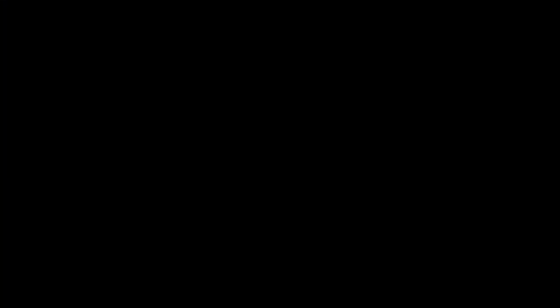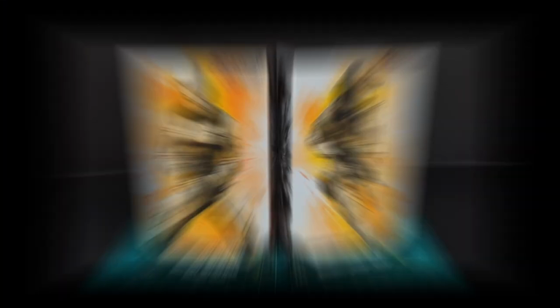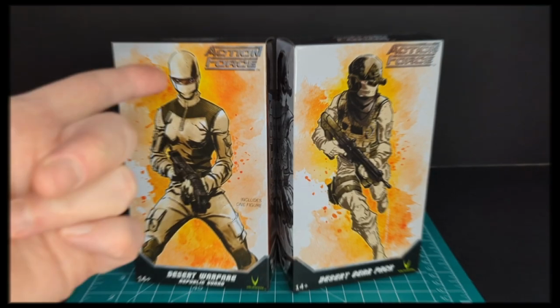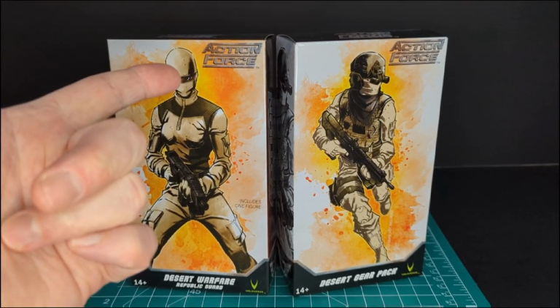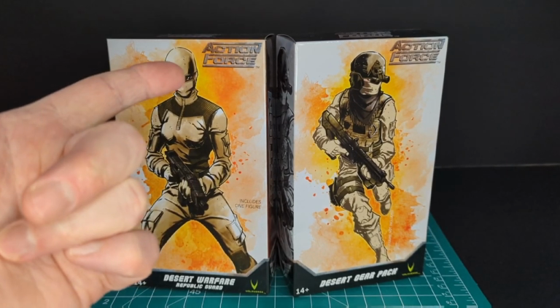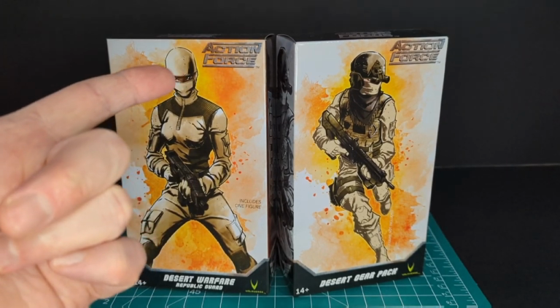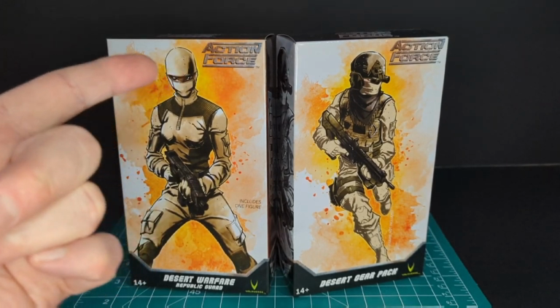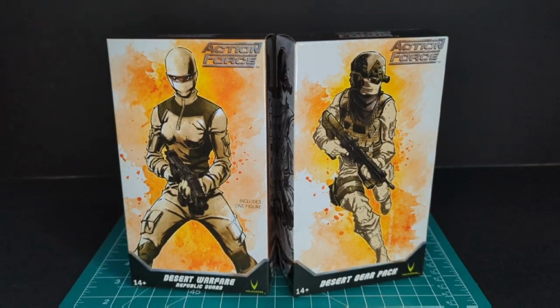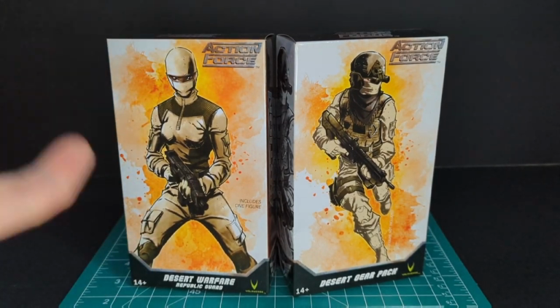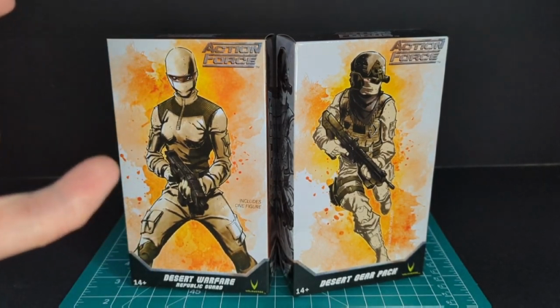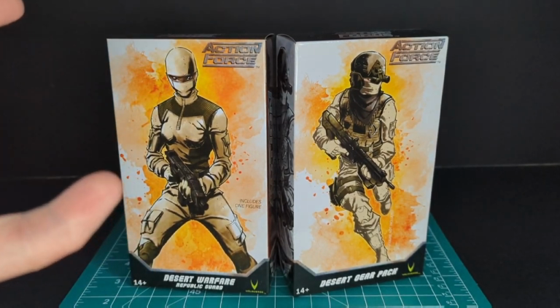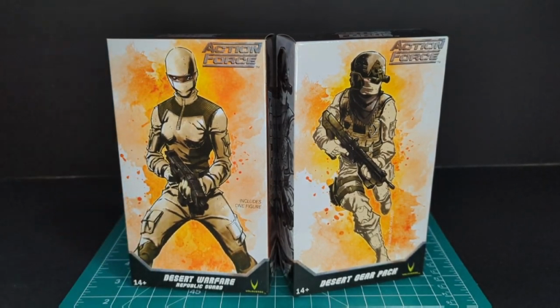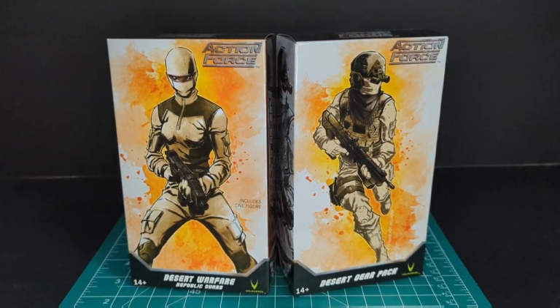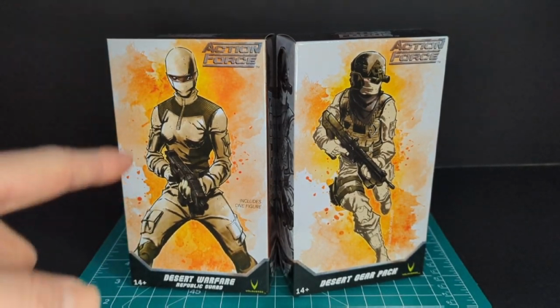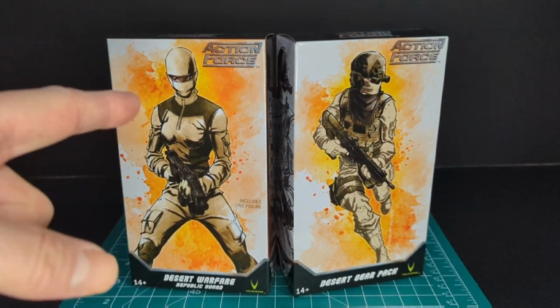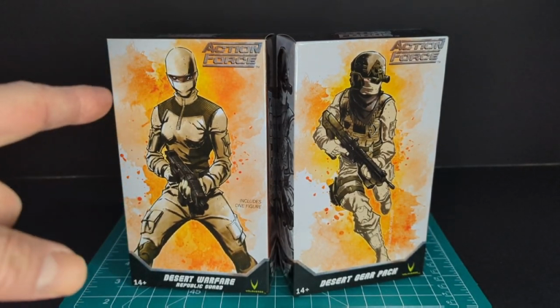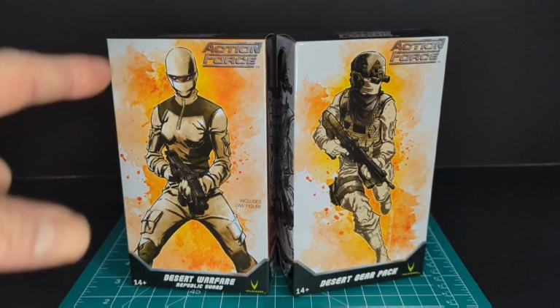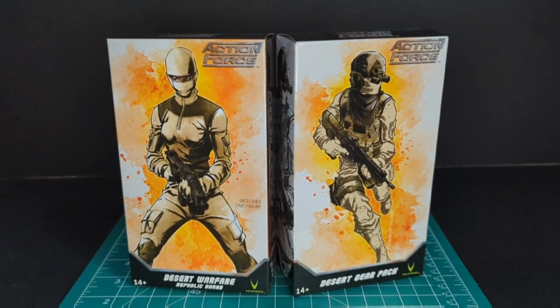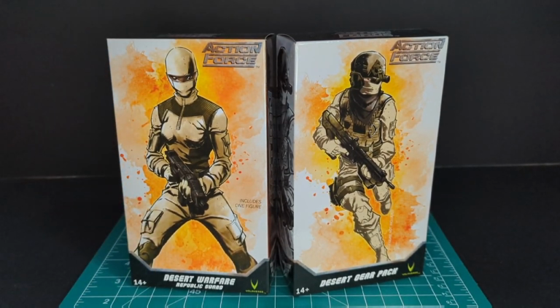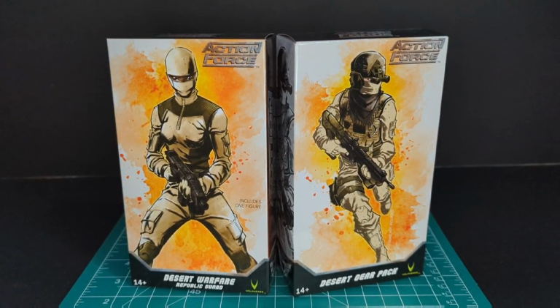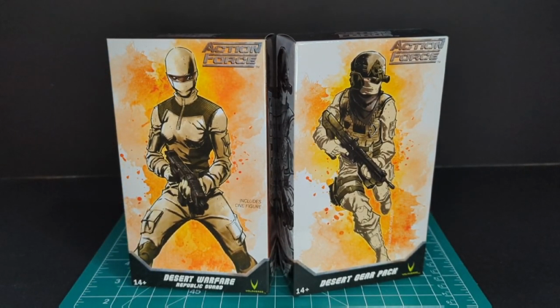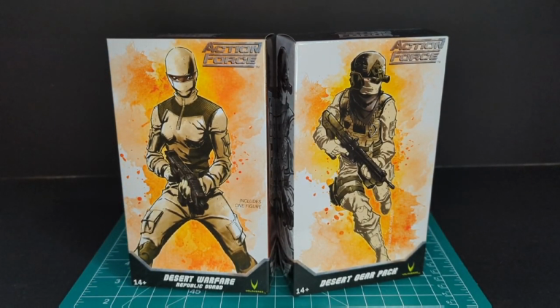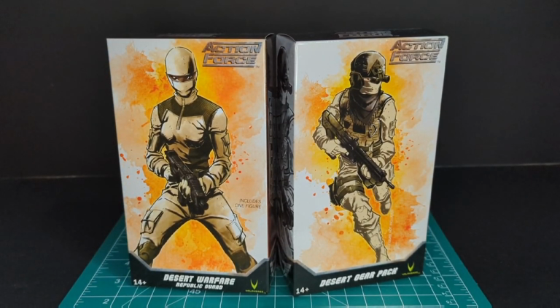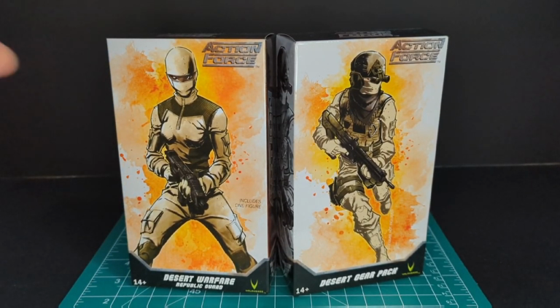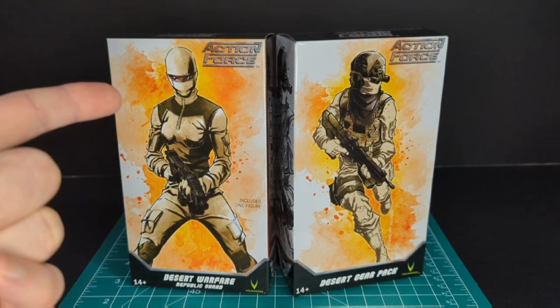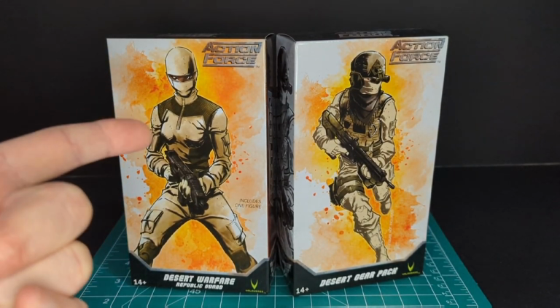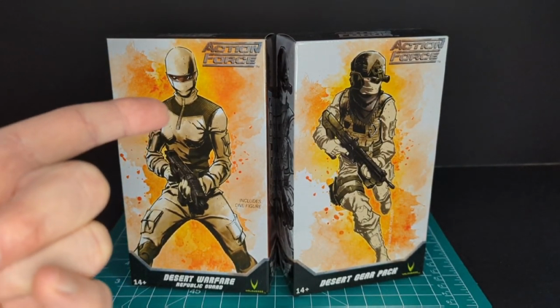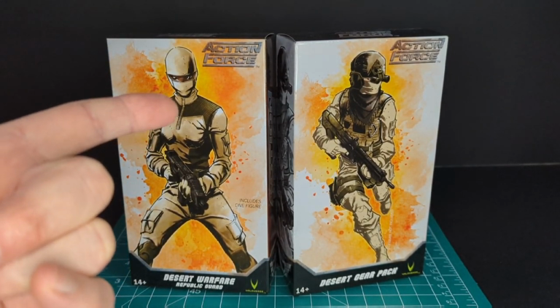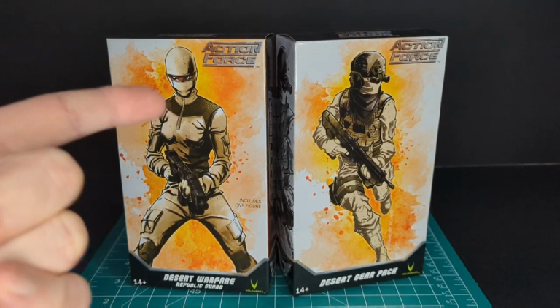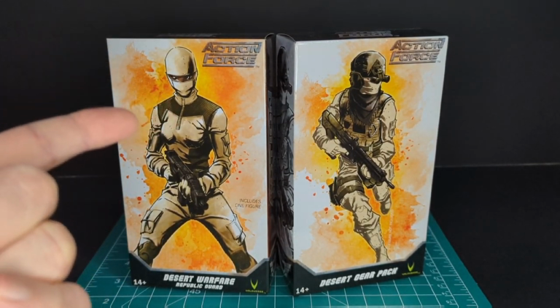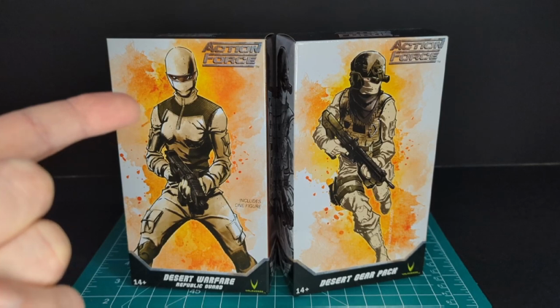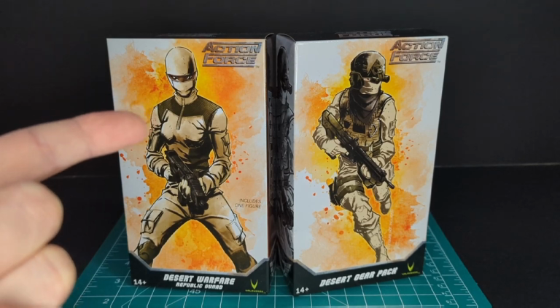Big shoutout to E-Collectibles — best place to get Action Force figures in Canada.